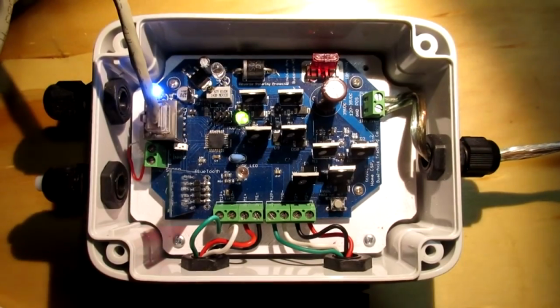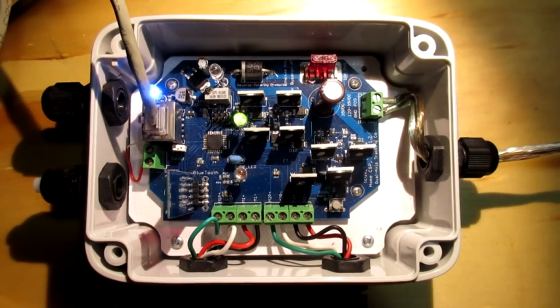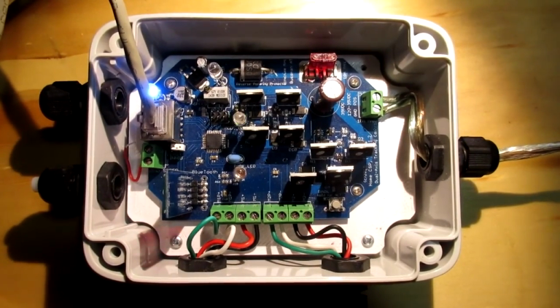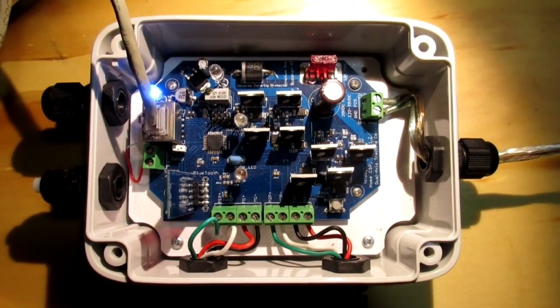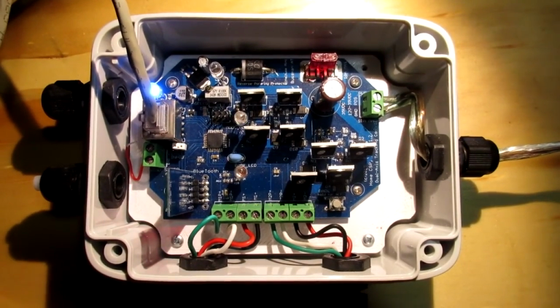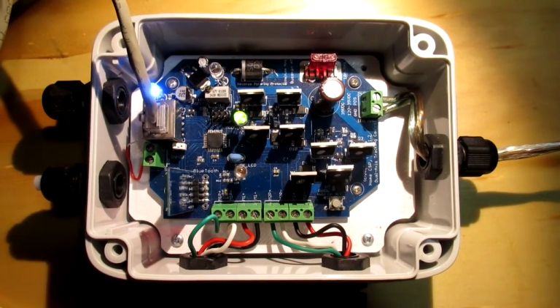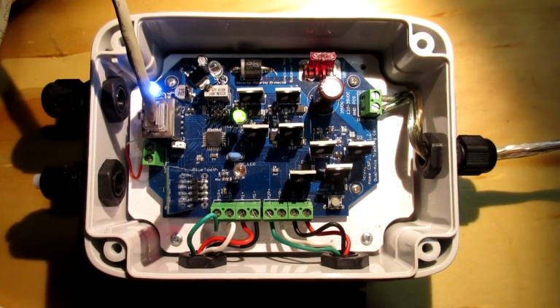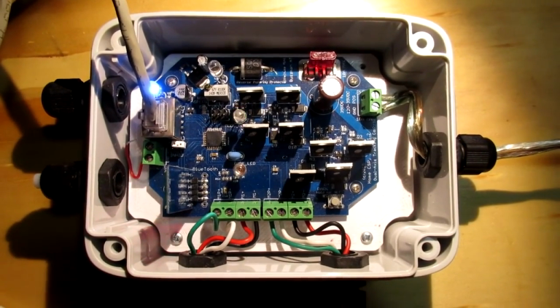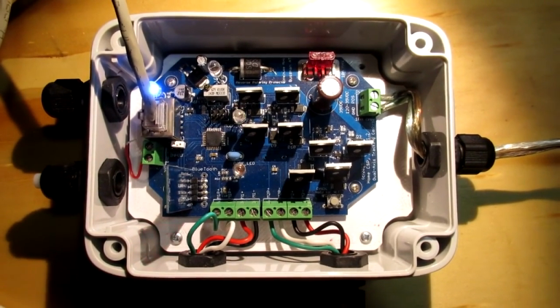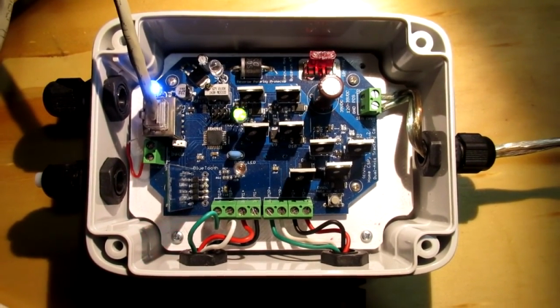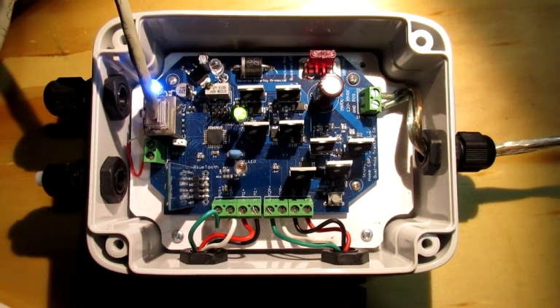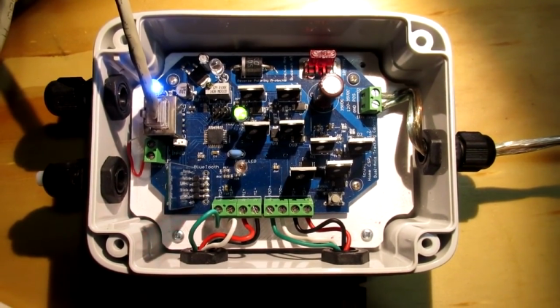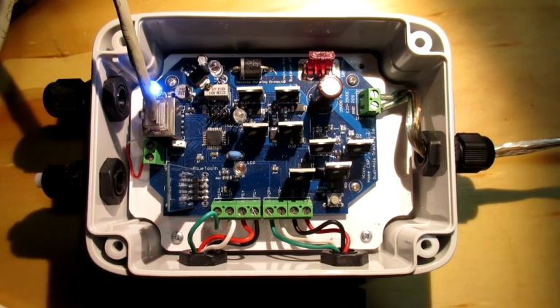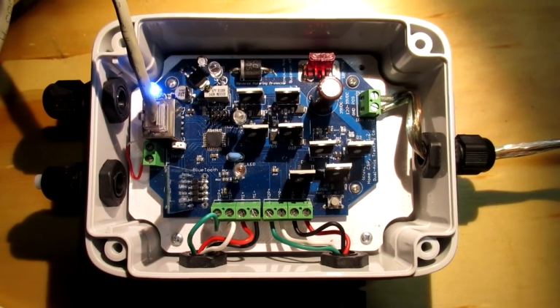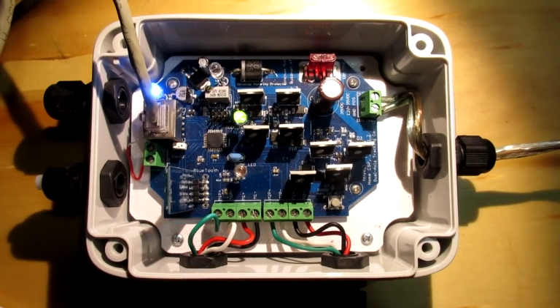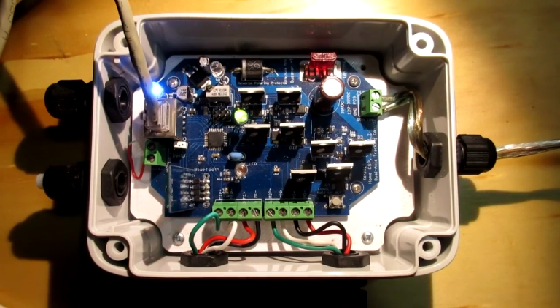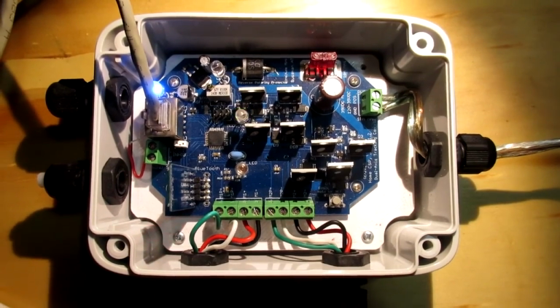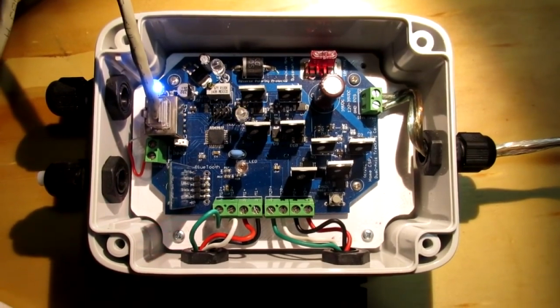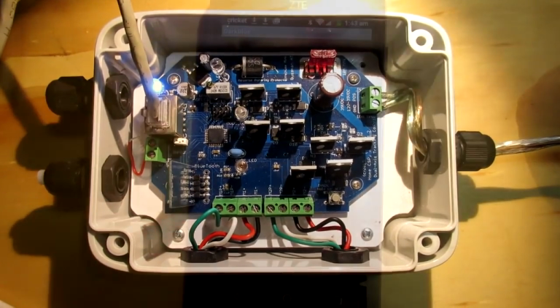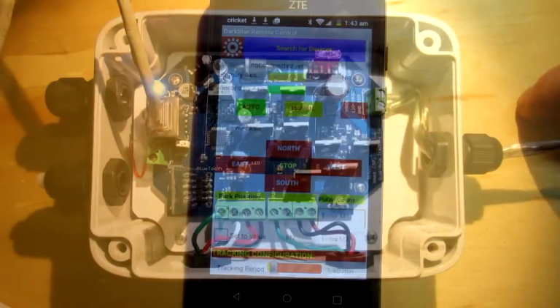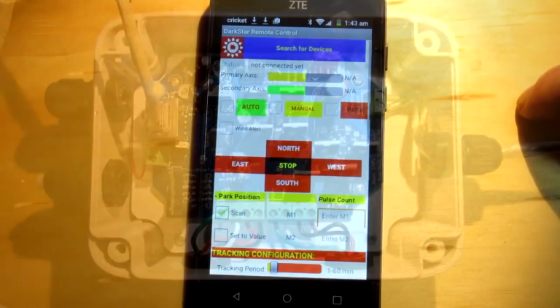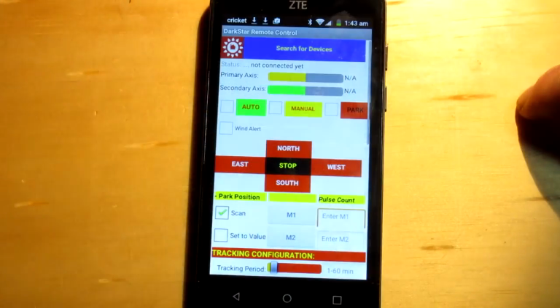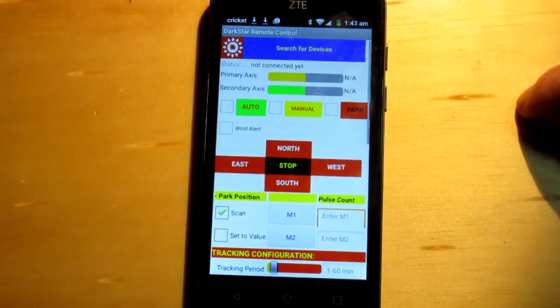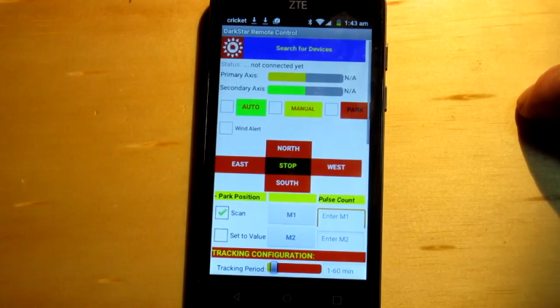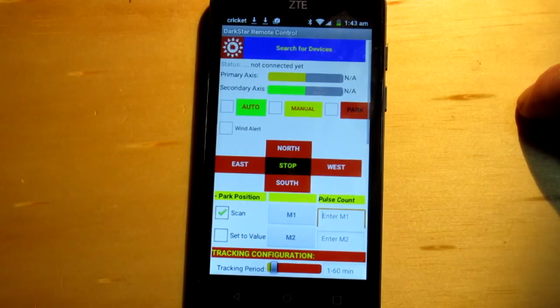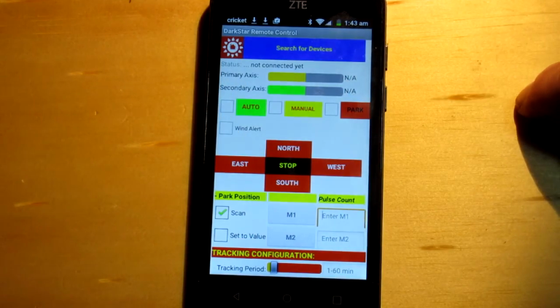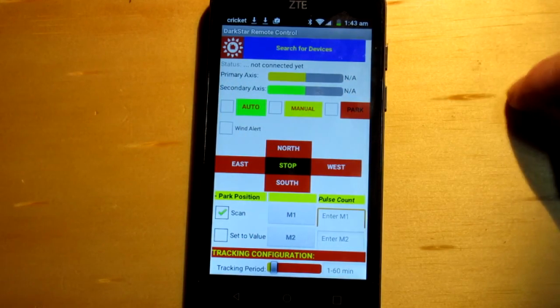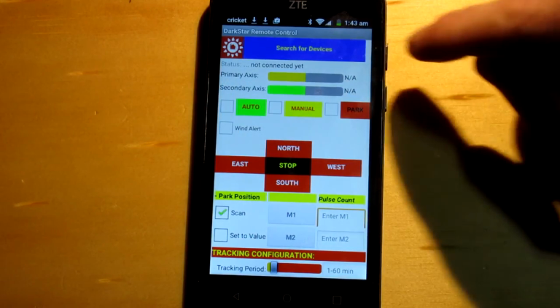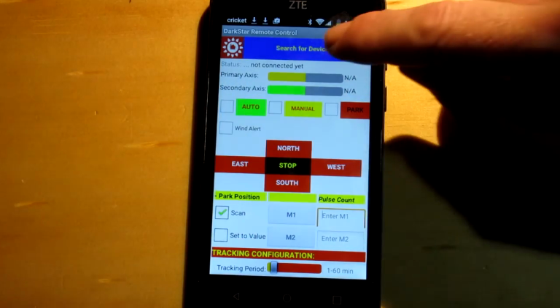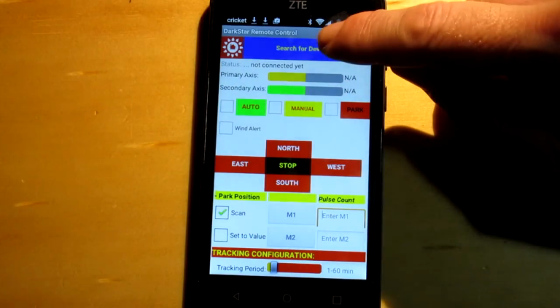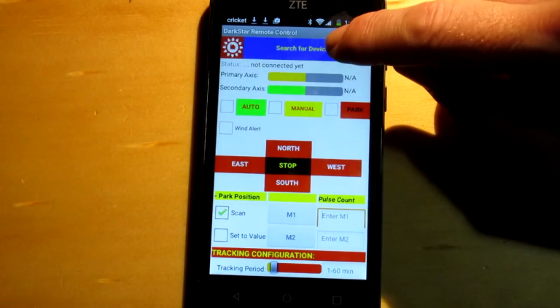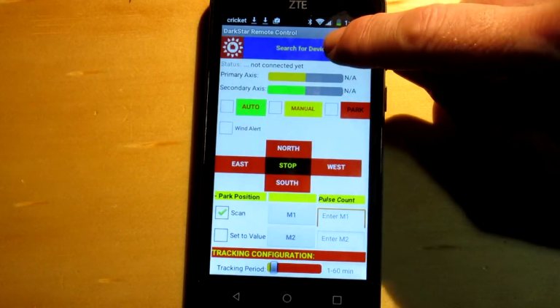Now there's the Darkstar 2, aka Darkblue, the most advanced solar photo tracking controller available.